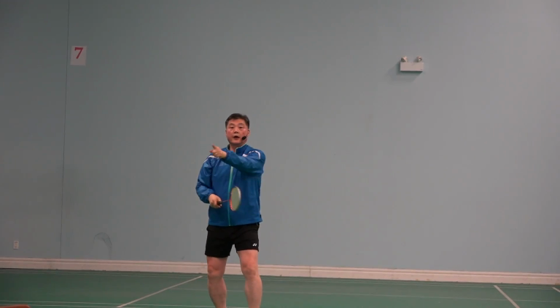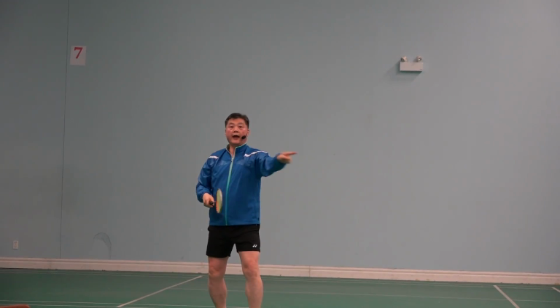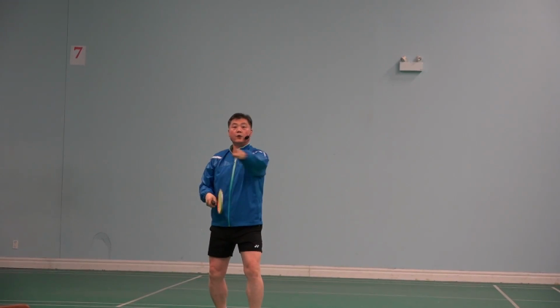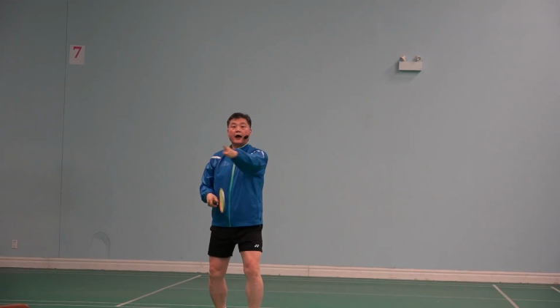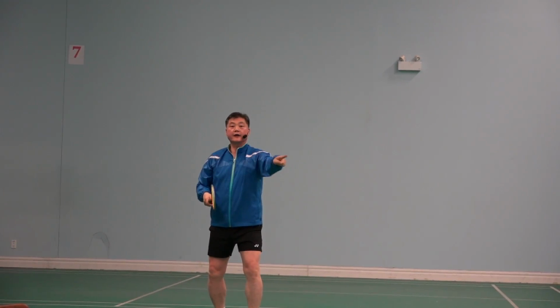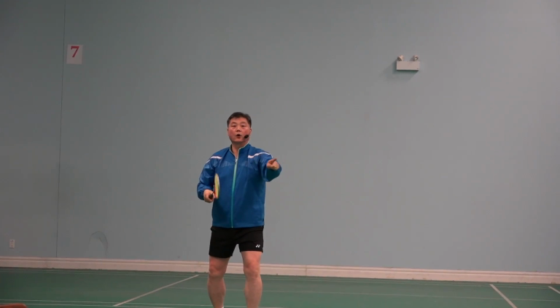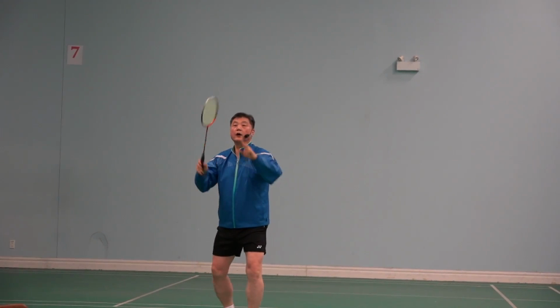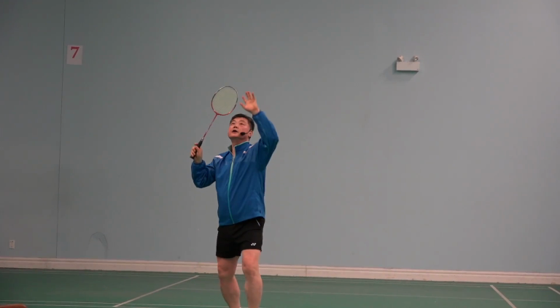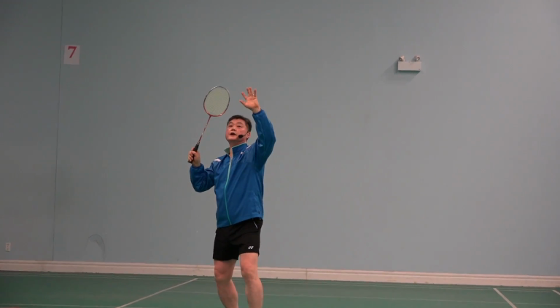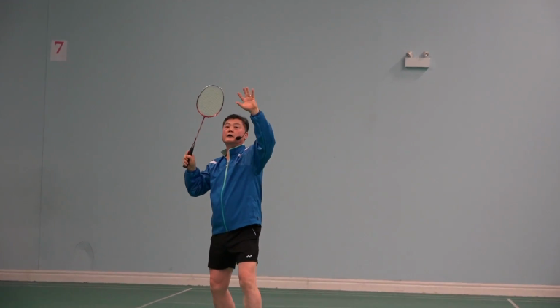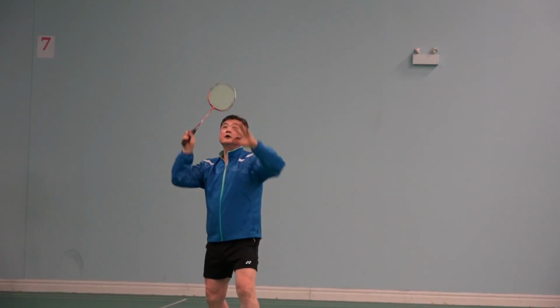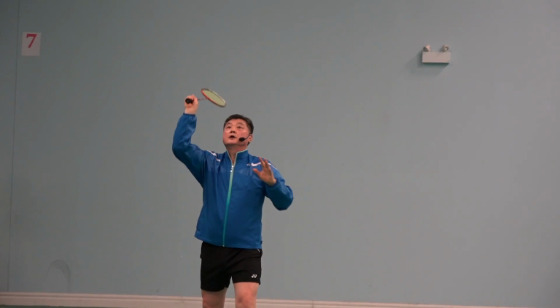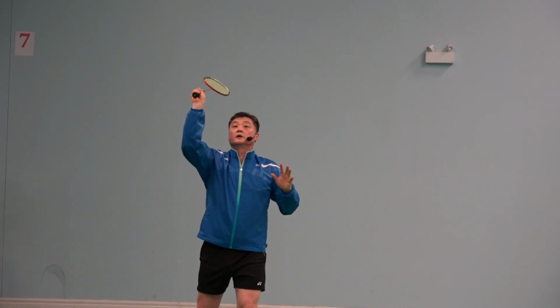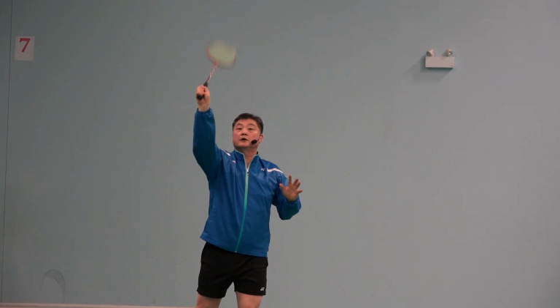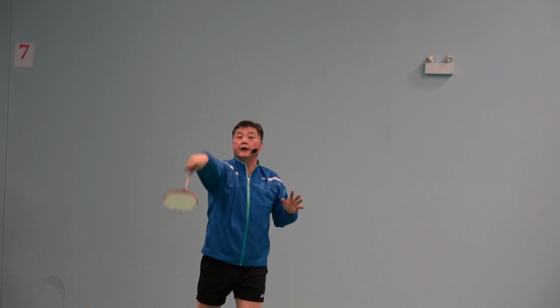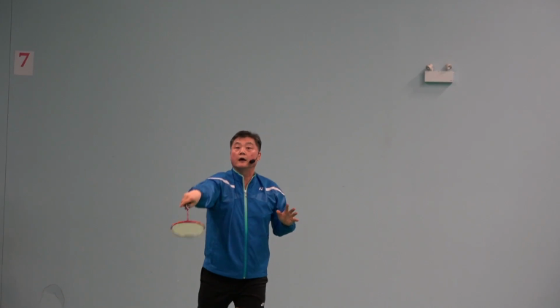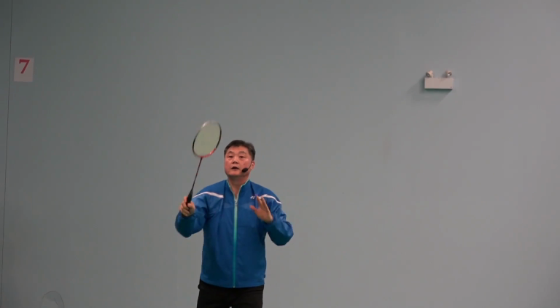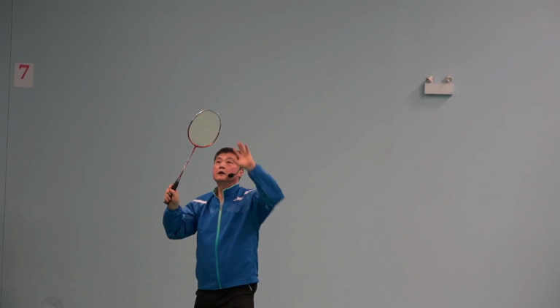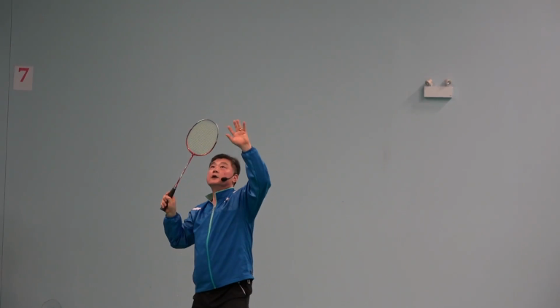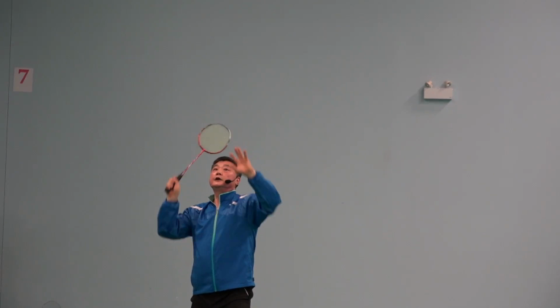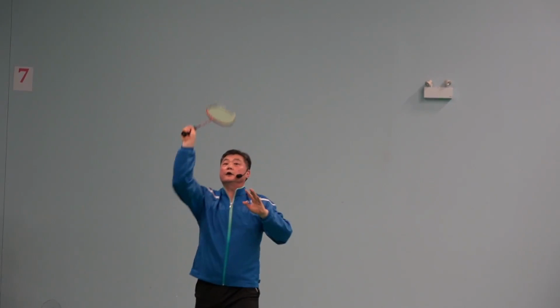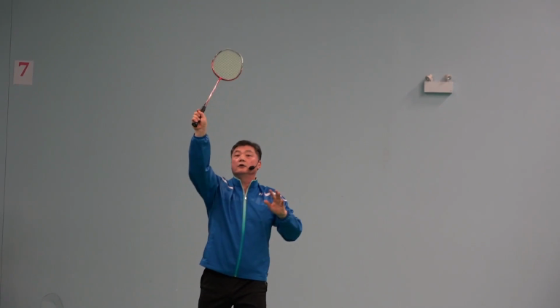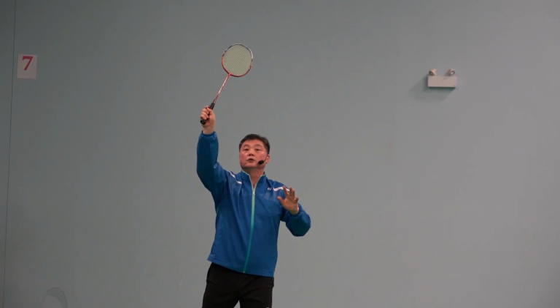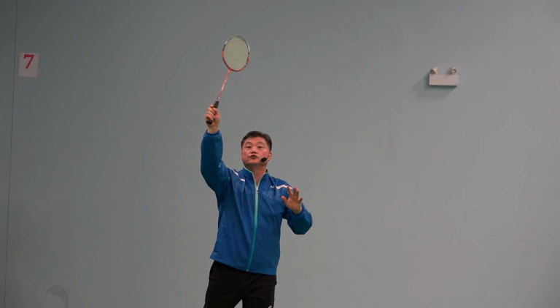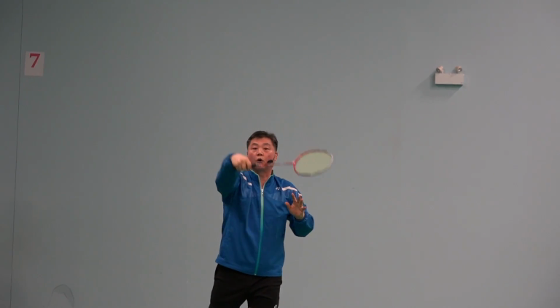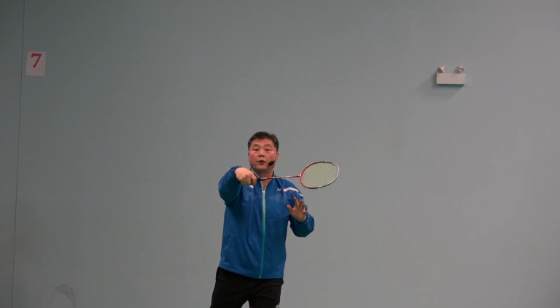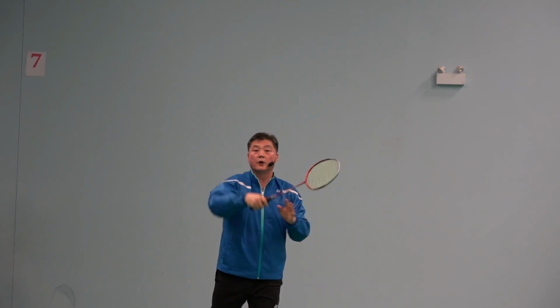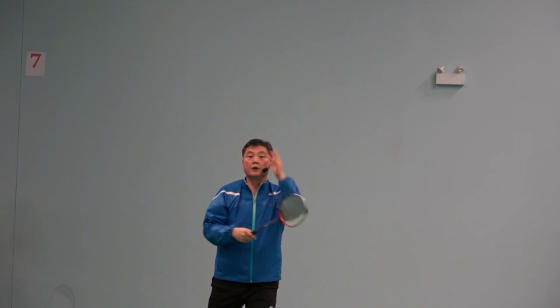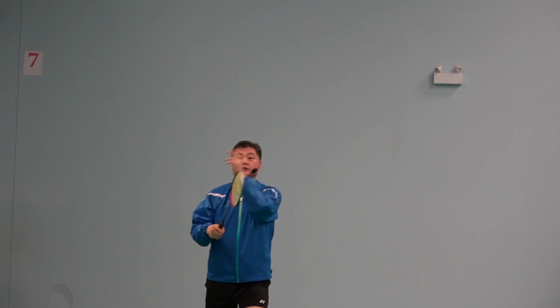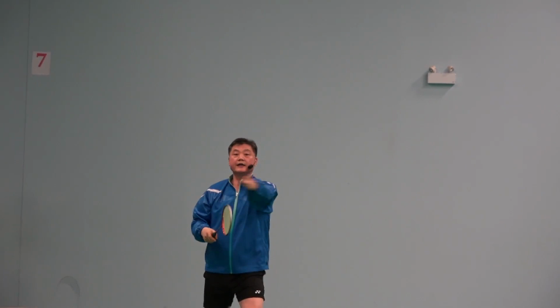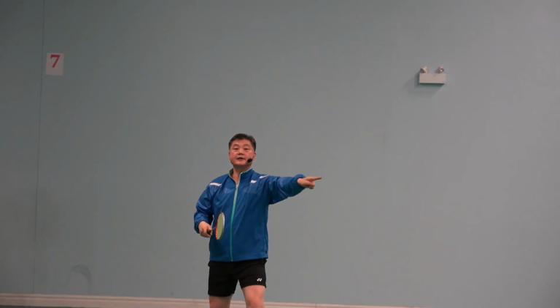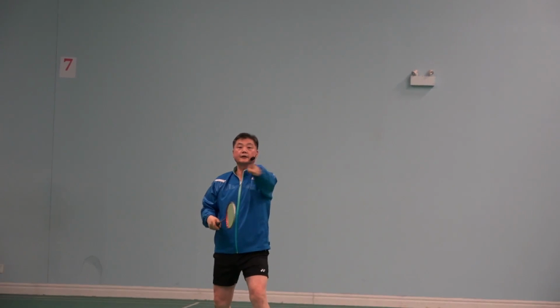Anywhere I can go — here, clear; here, drop. Because I can see it.